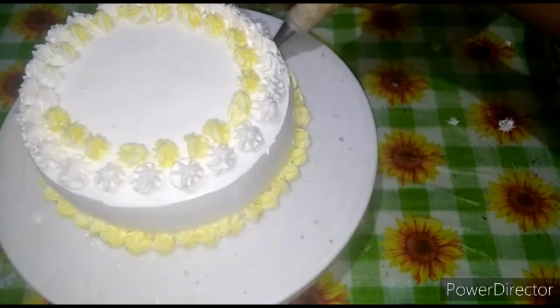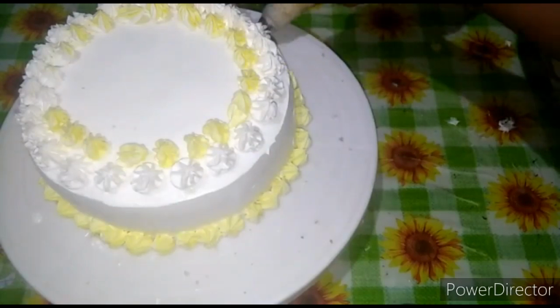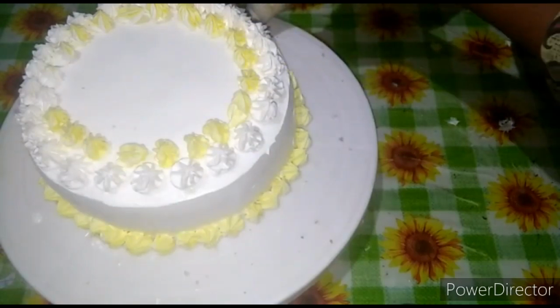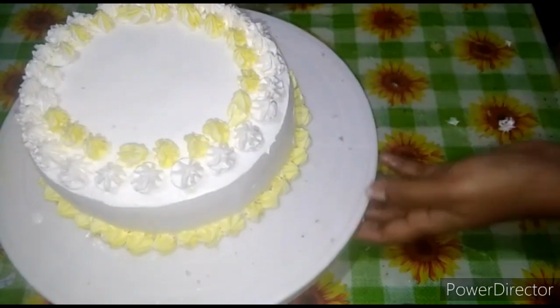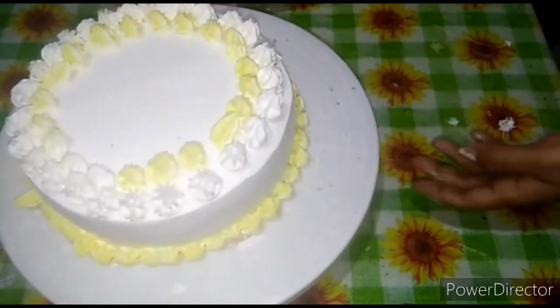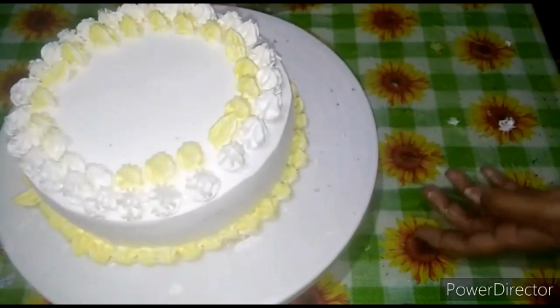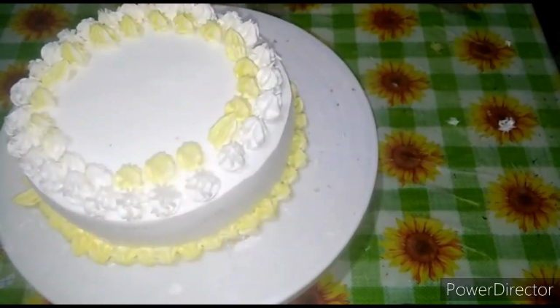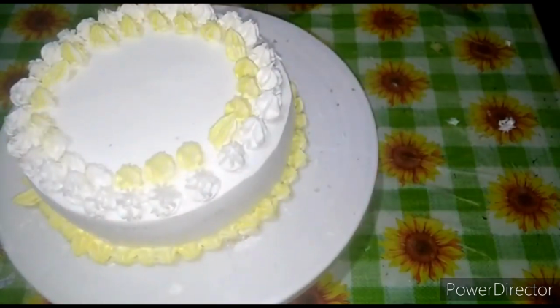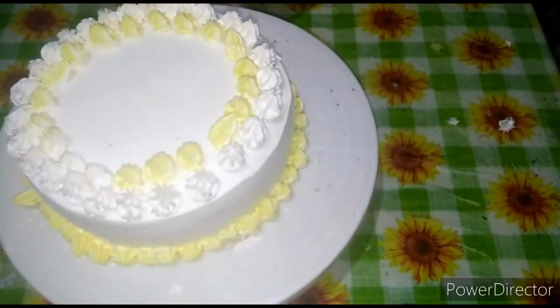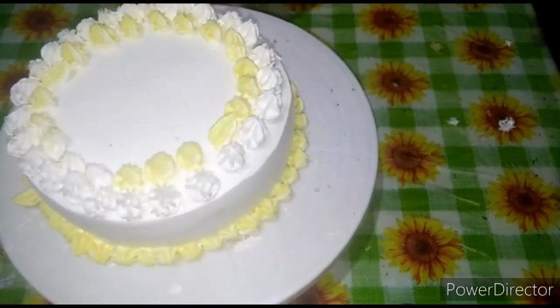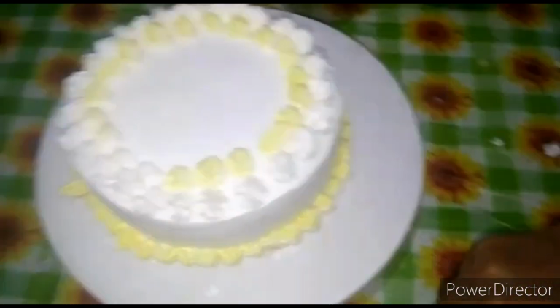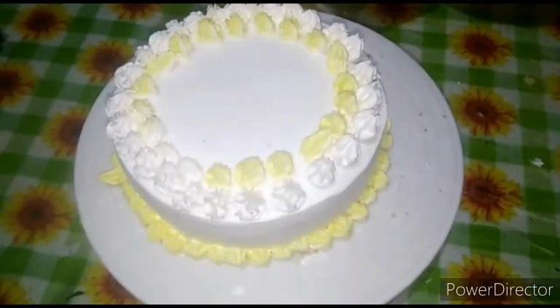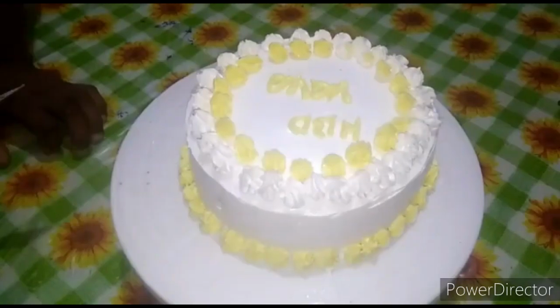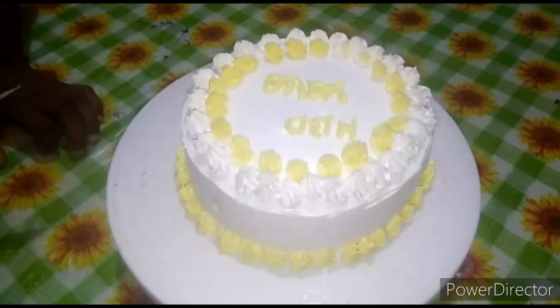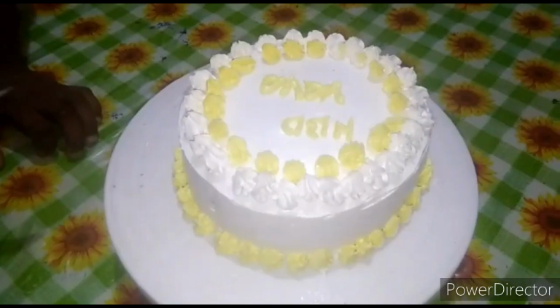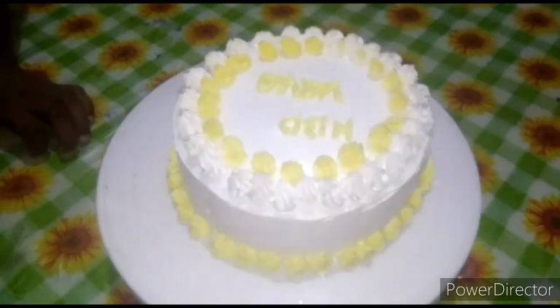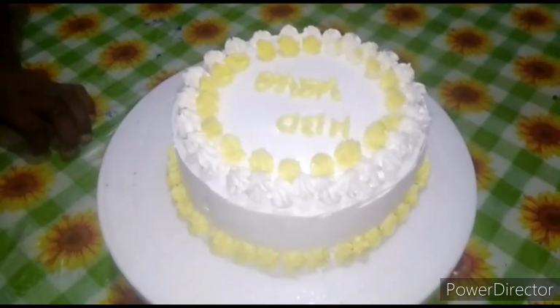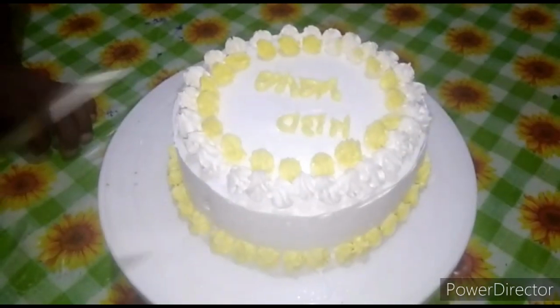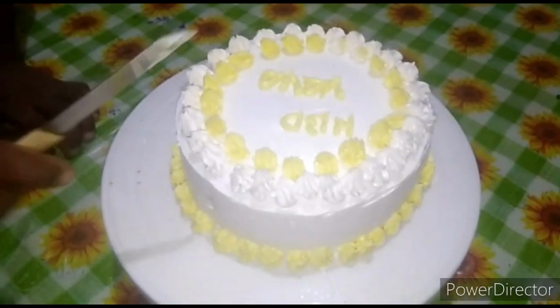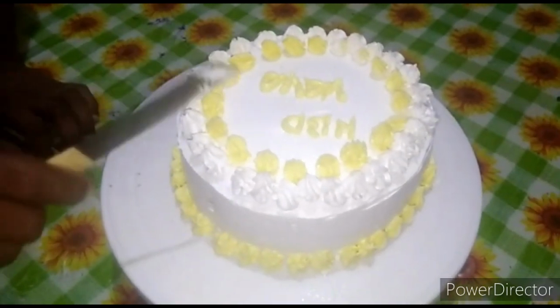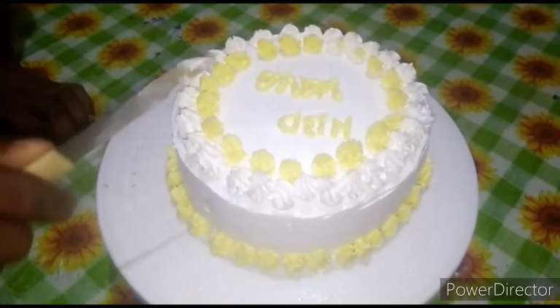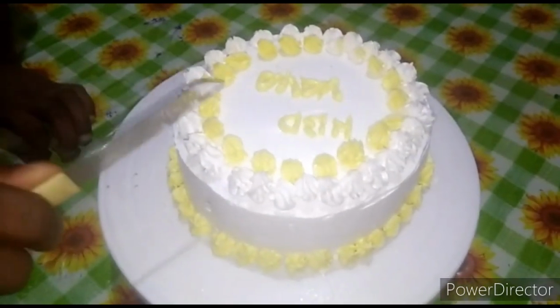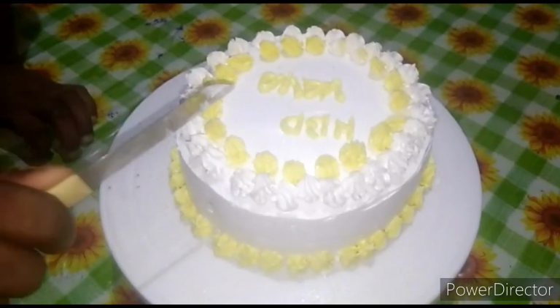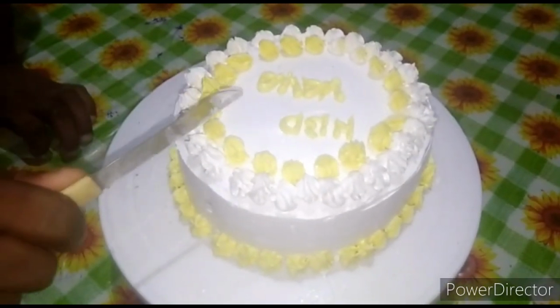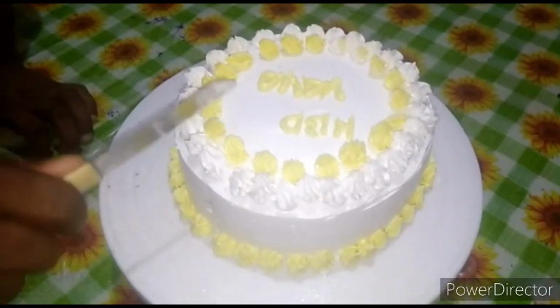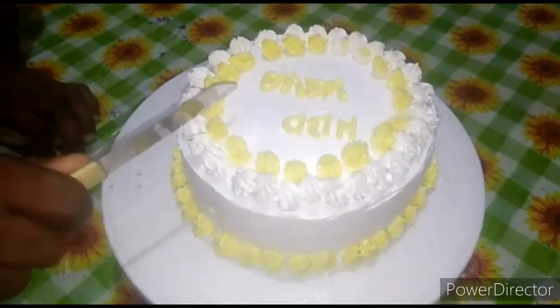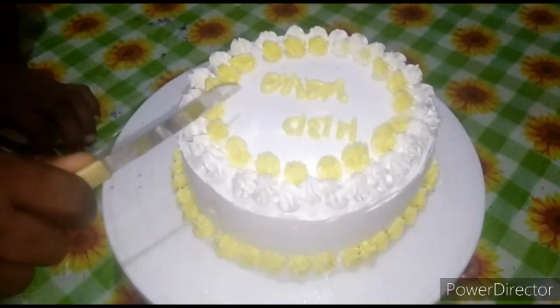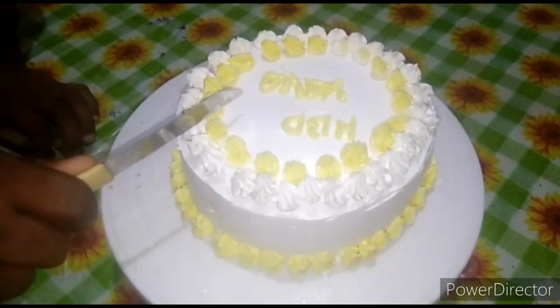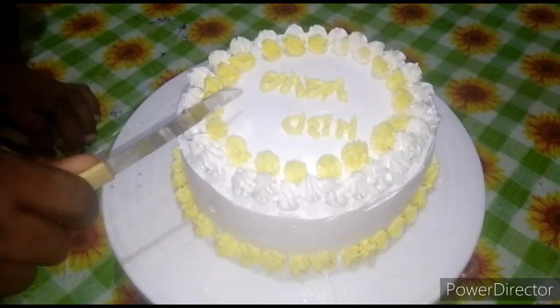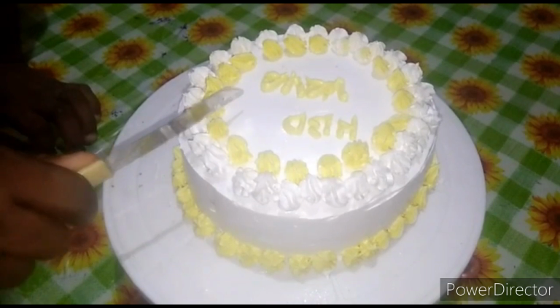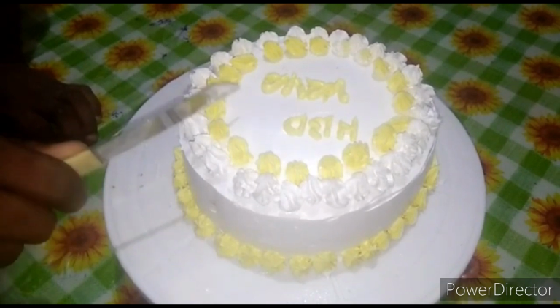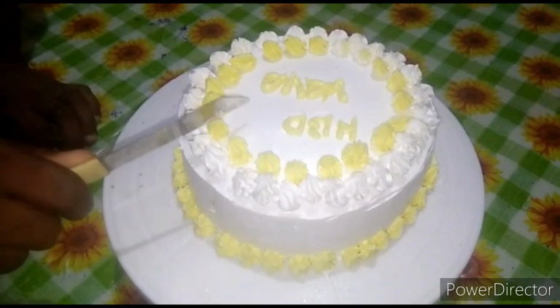If you have any flowers, add them. I will give you a favorite flower decoration.